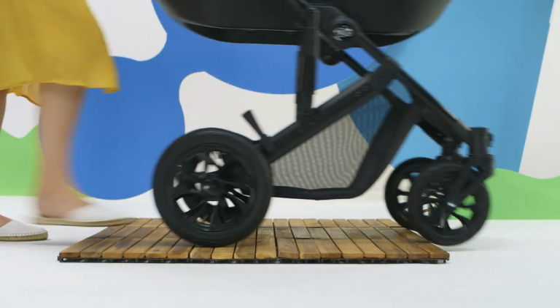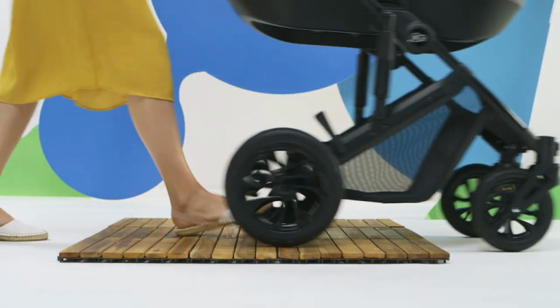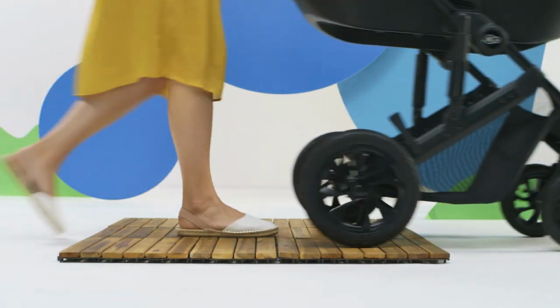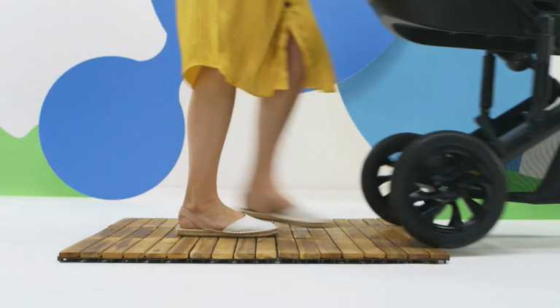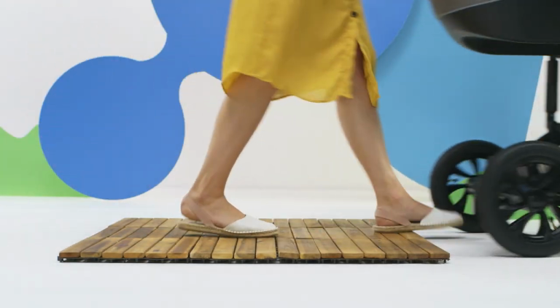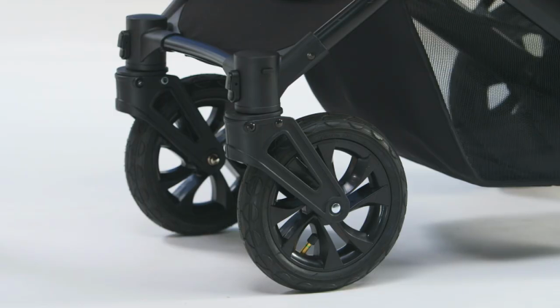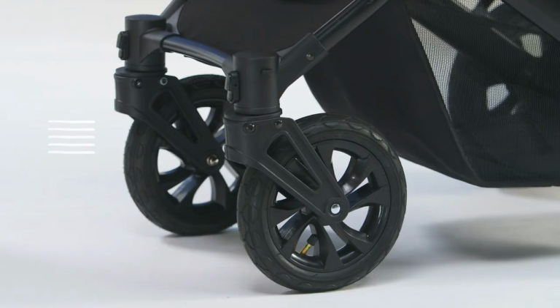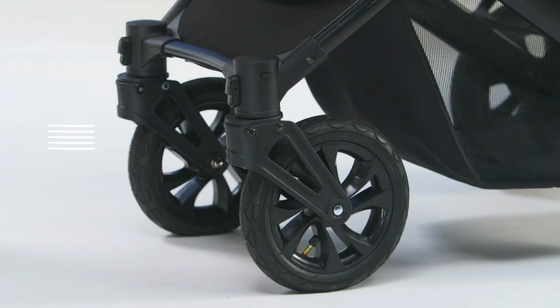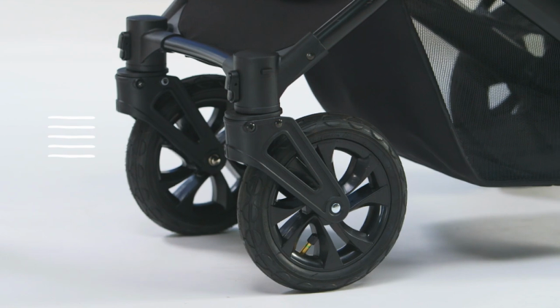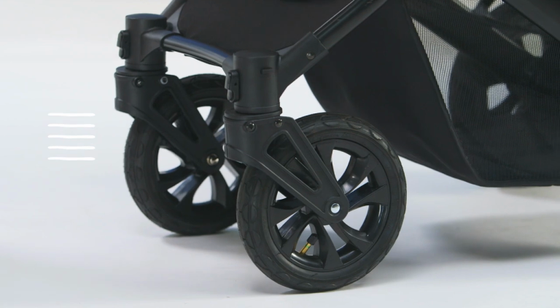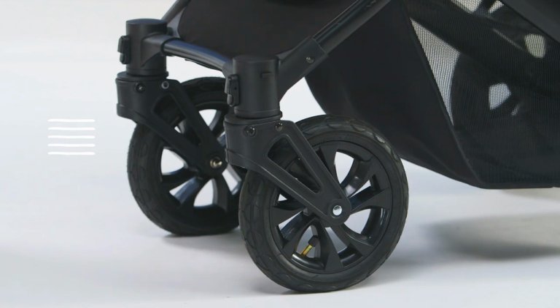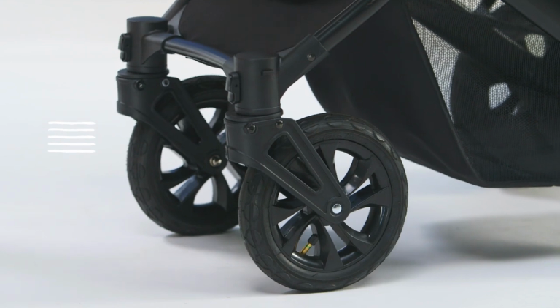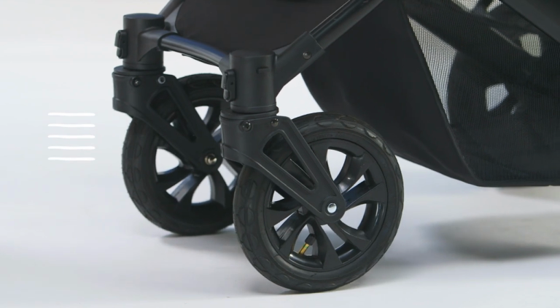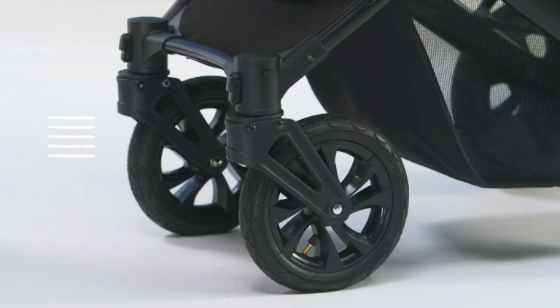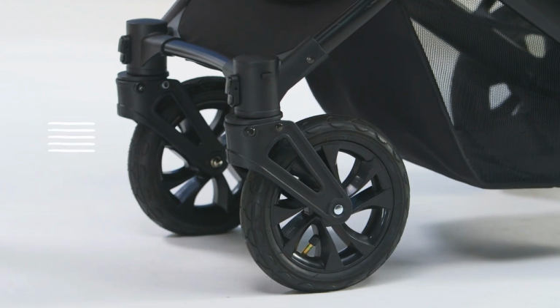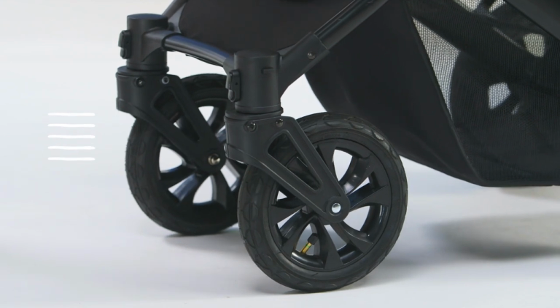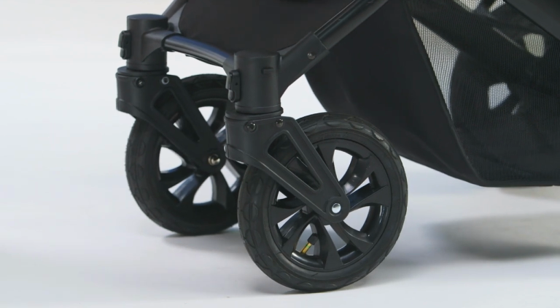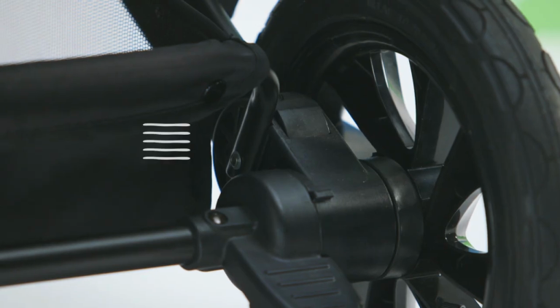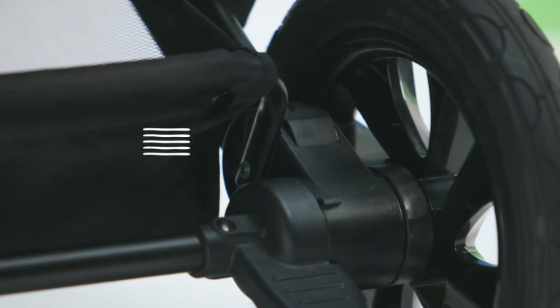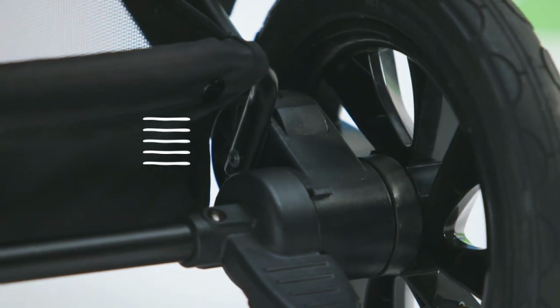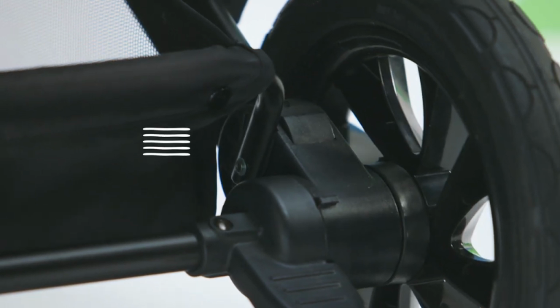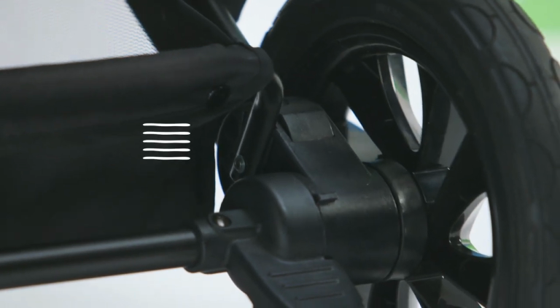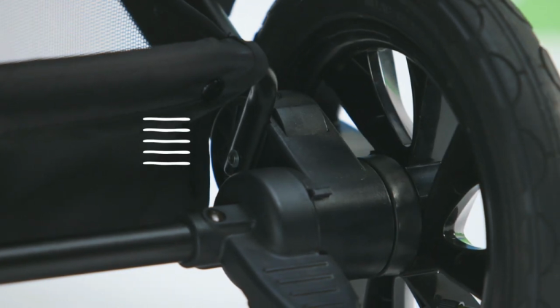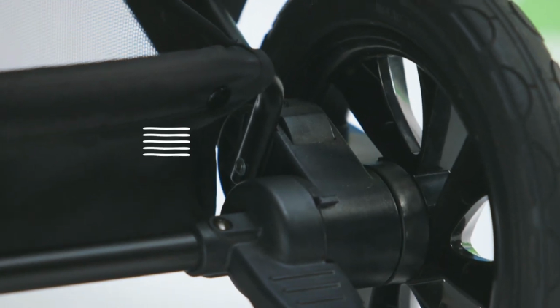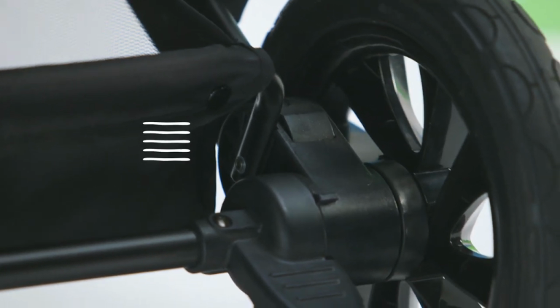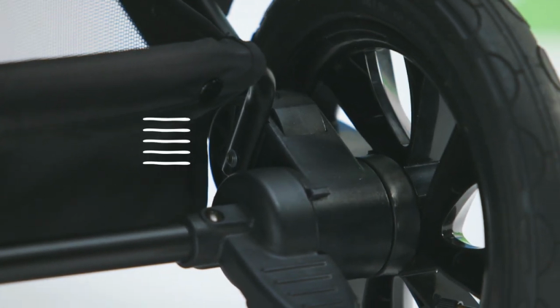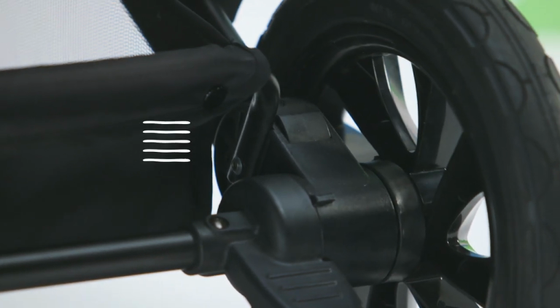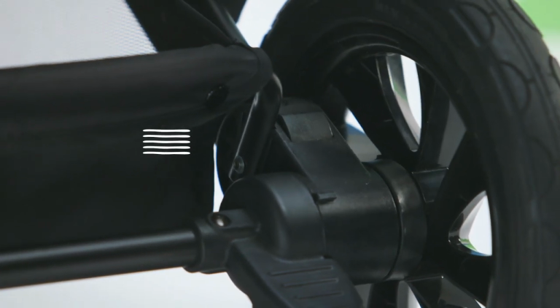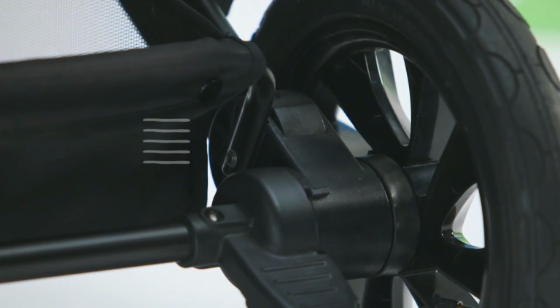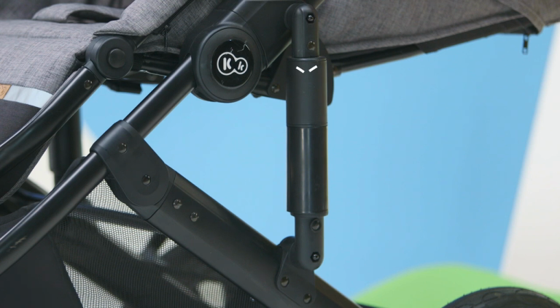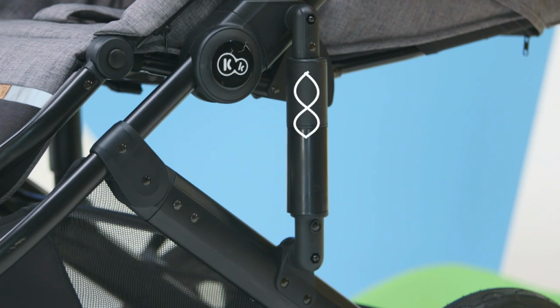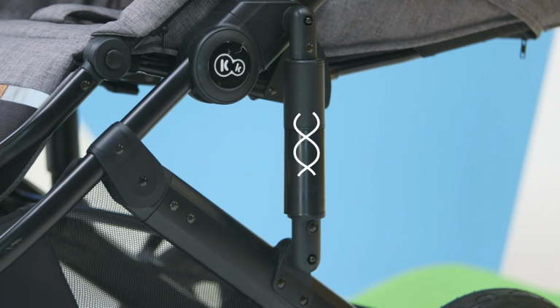Also for the little one — with four shock absorbers in the wheels and two side ones, your baby won't even feel the uneven terrain.